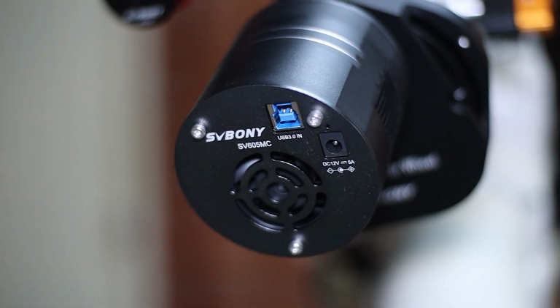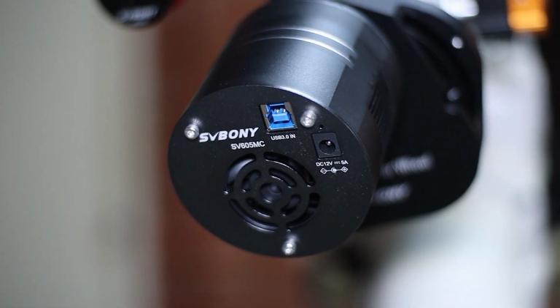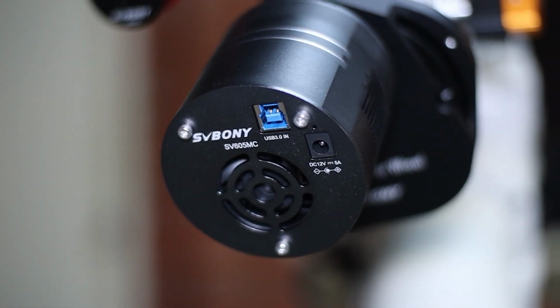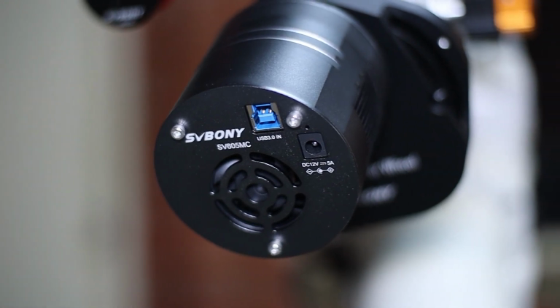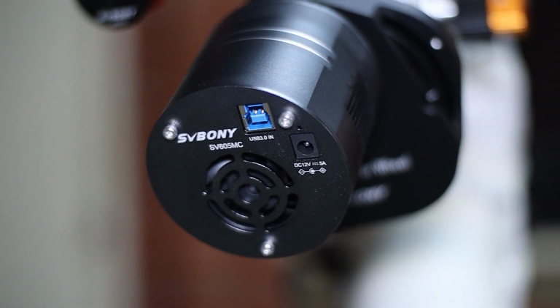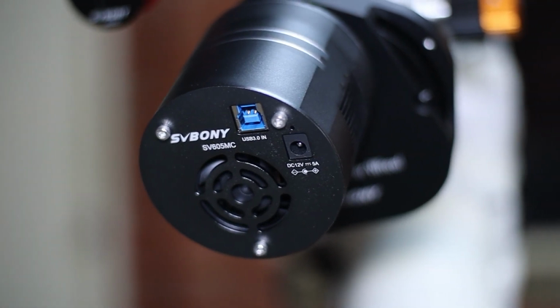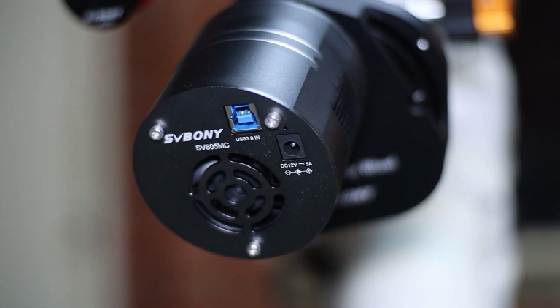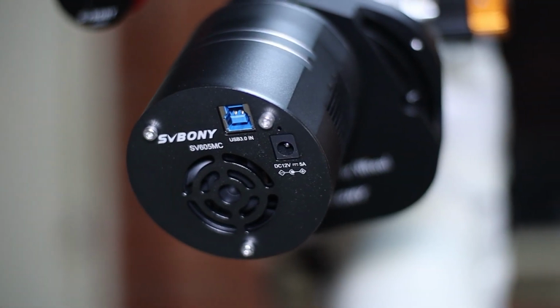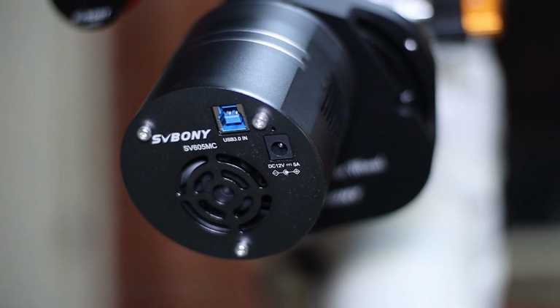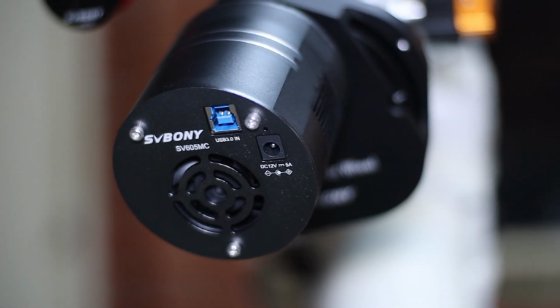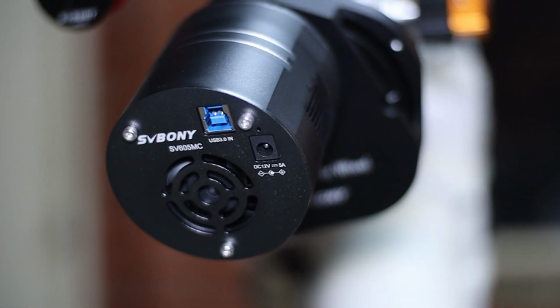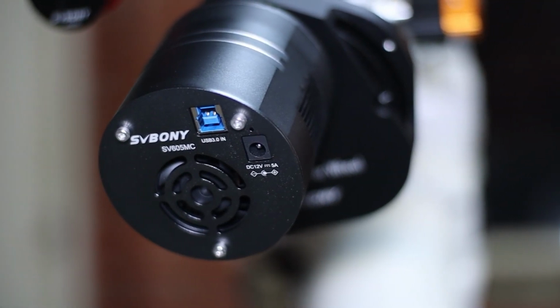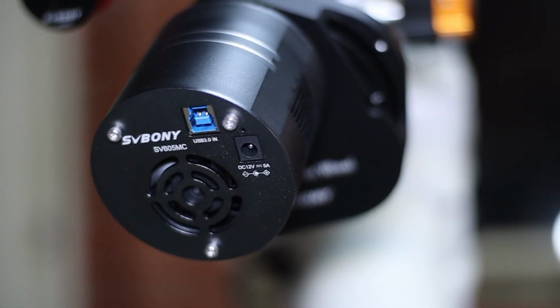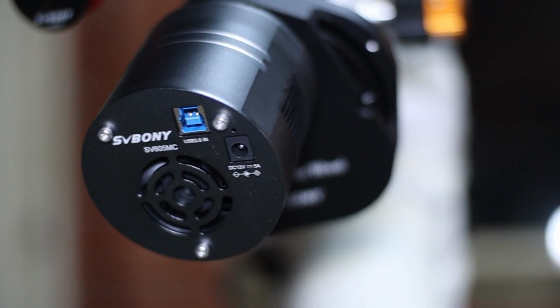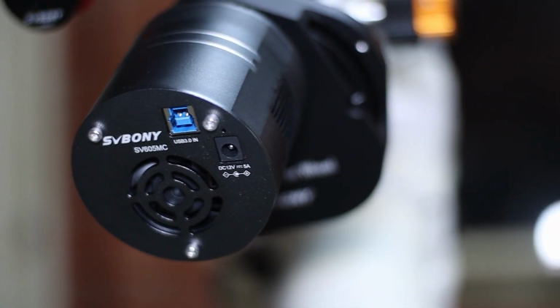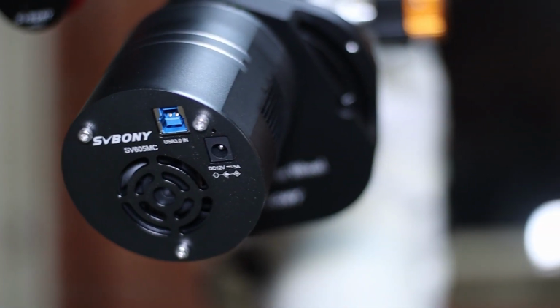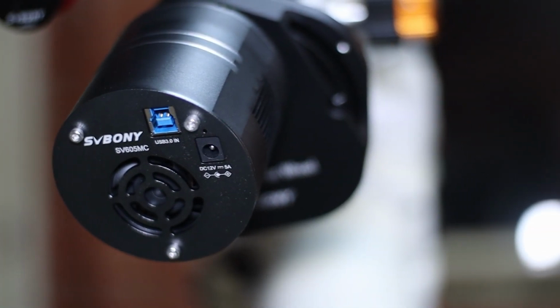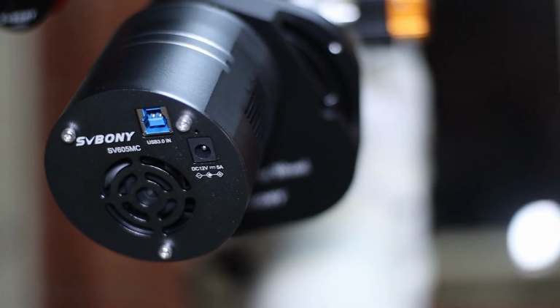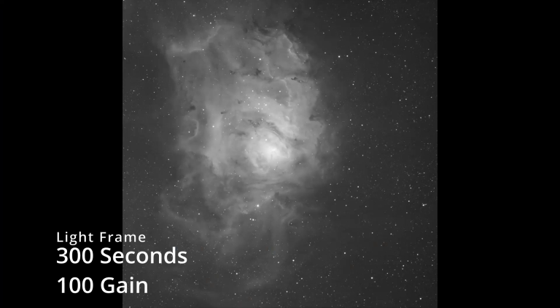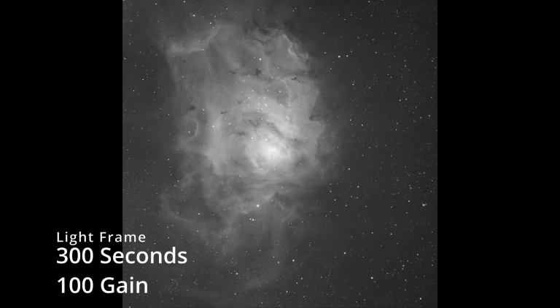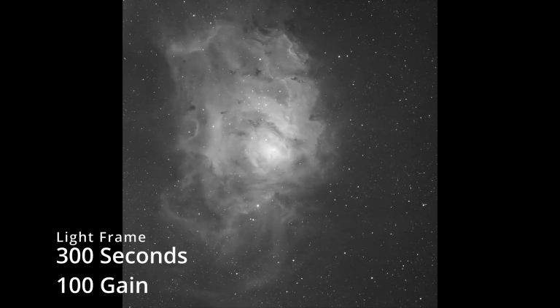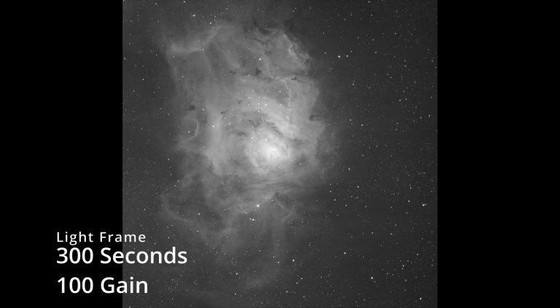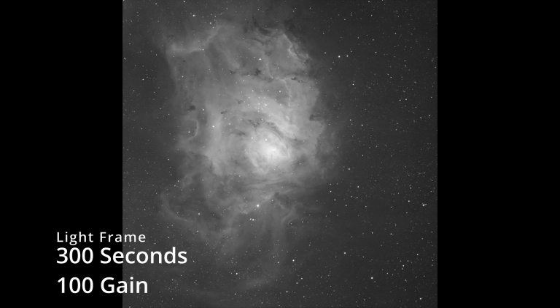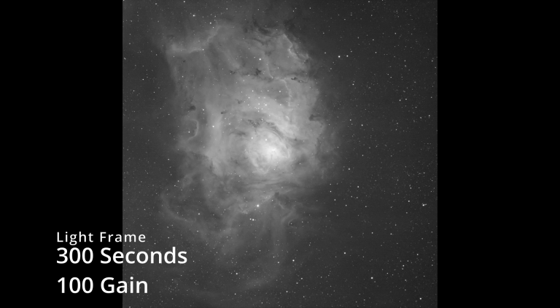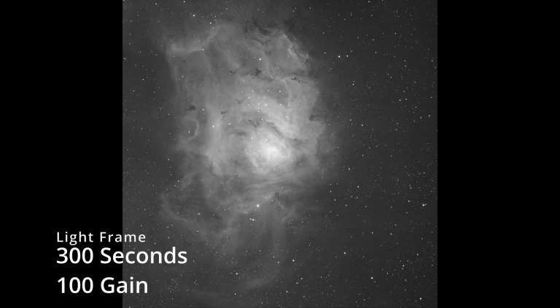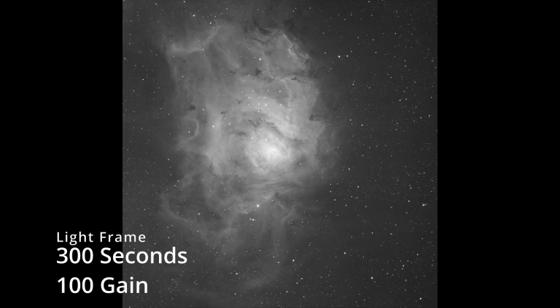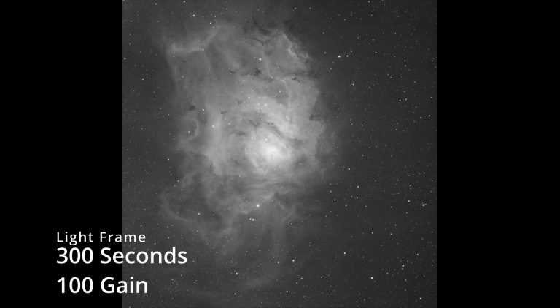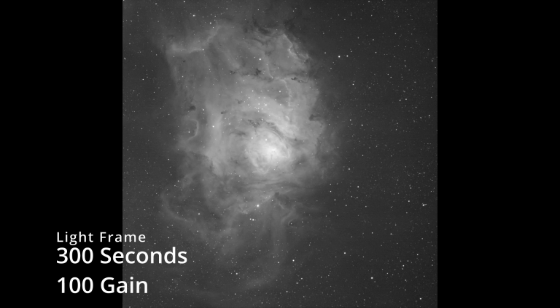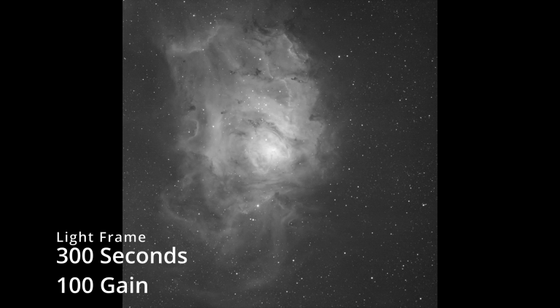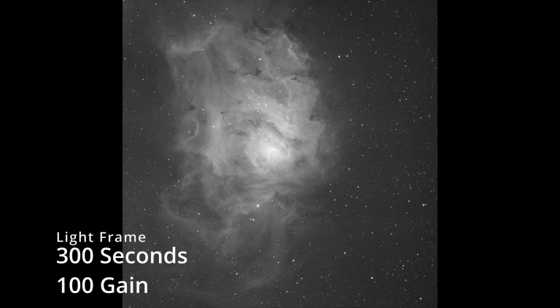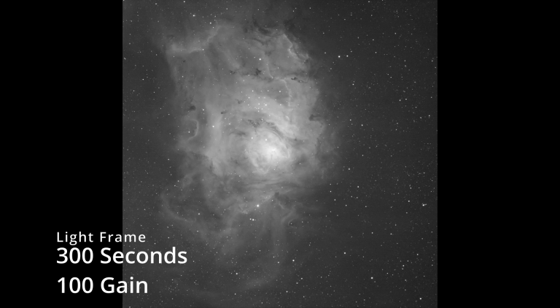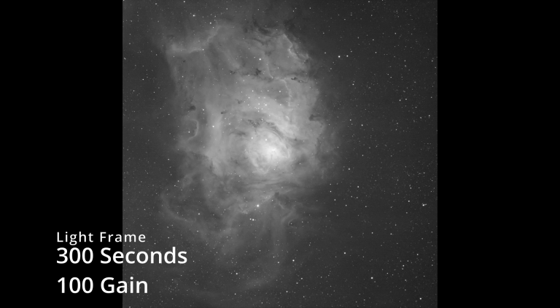Let me show you some of the single light frames taken with this camera.